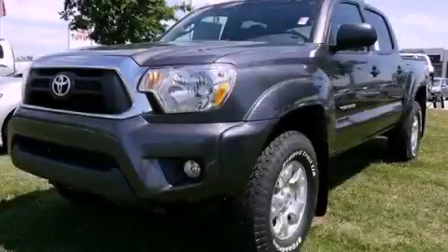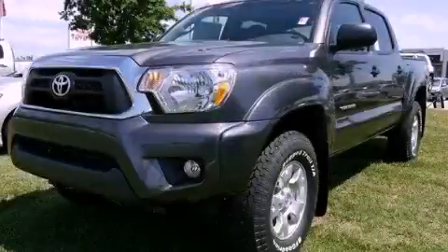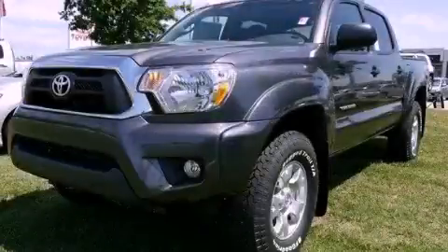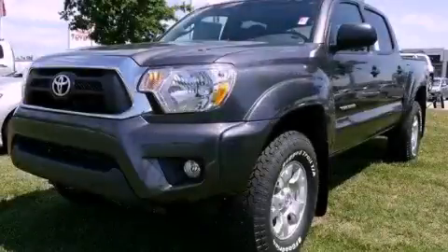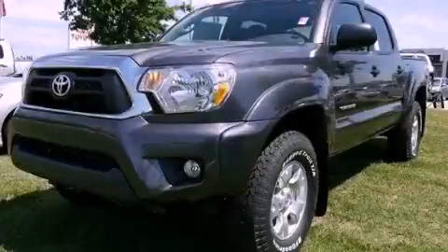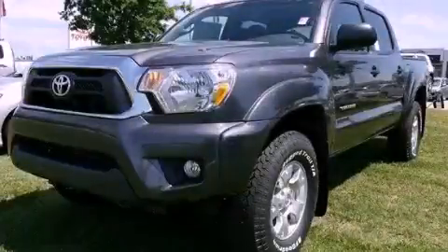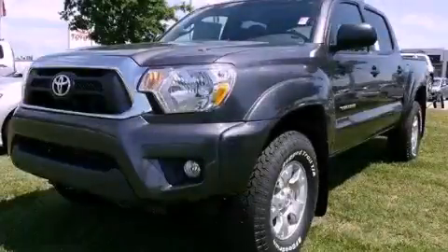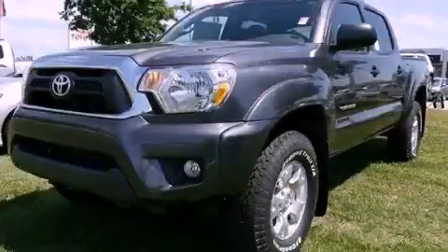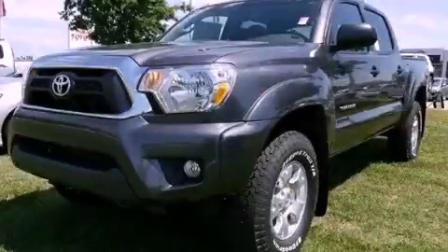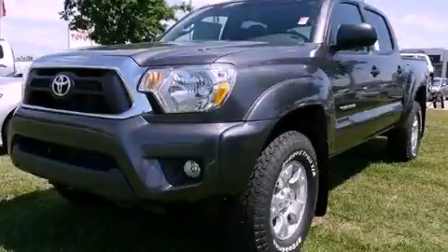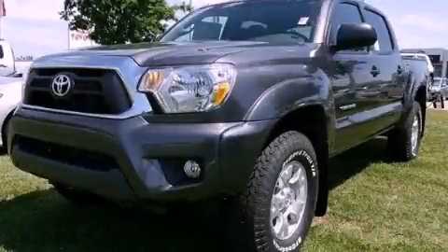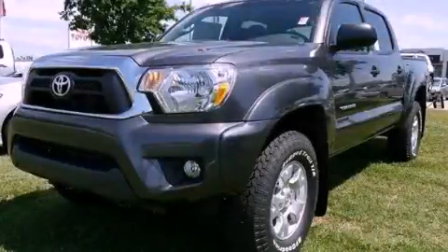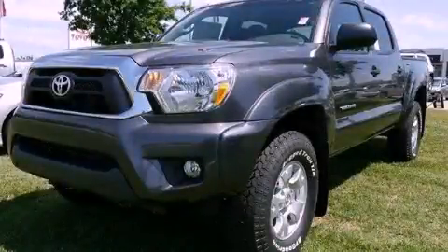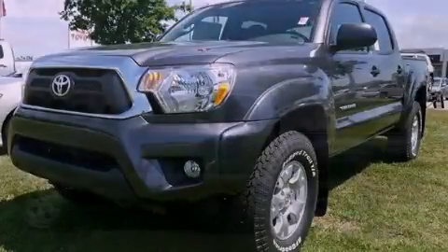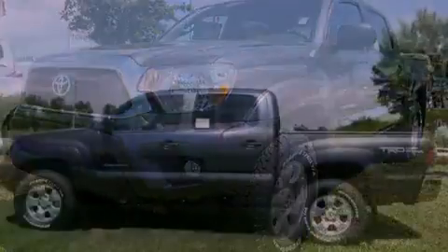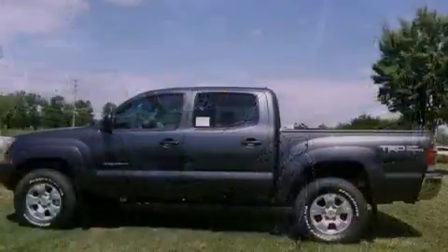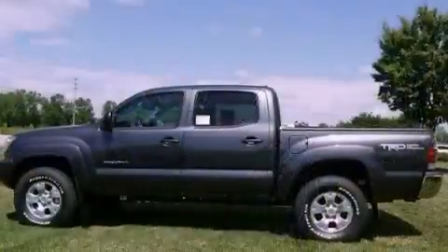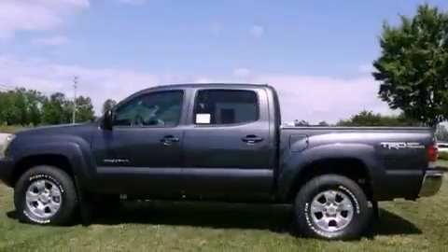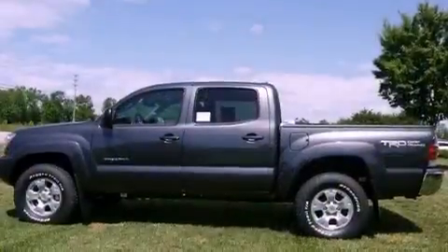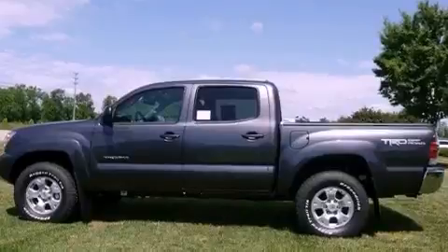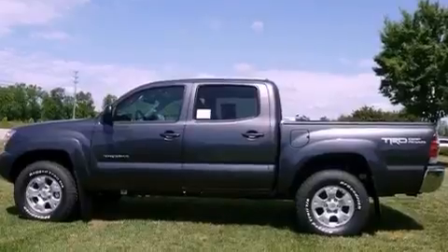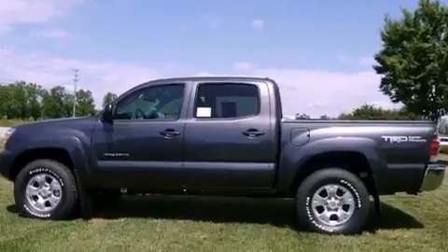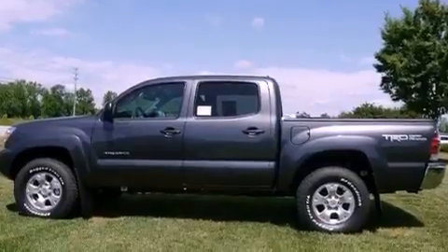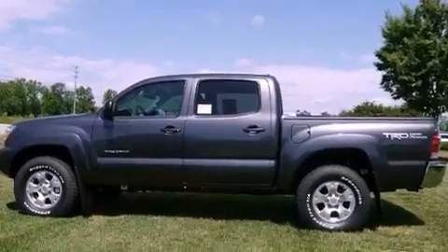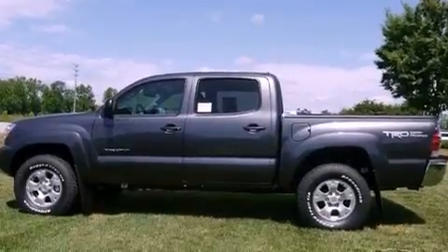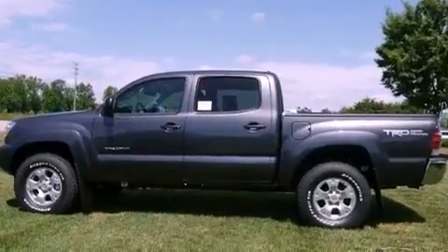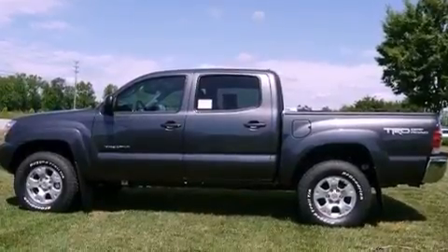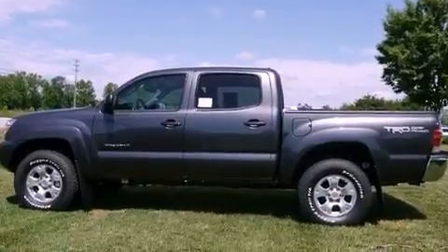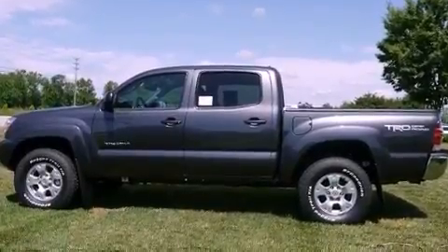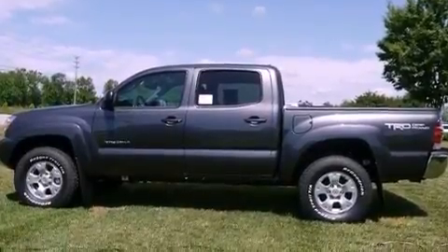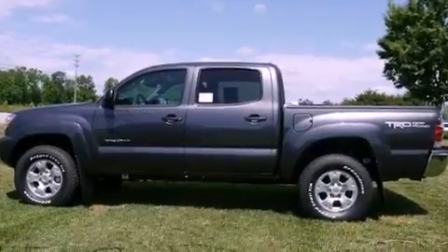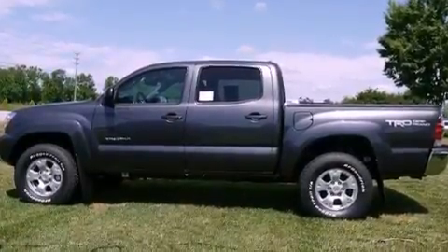This is a brand-new 2012 Toyota Tacoma. Whether hauling, commuting, or towing, this truck is the right one for you.